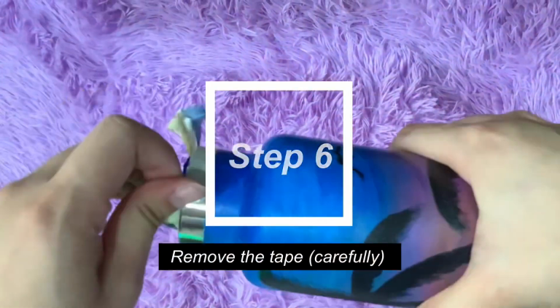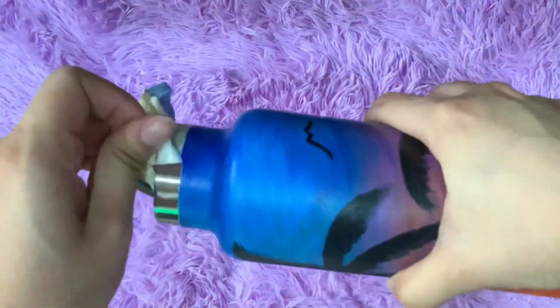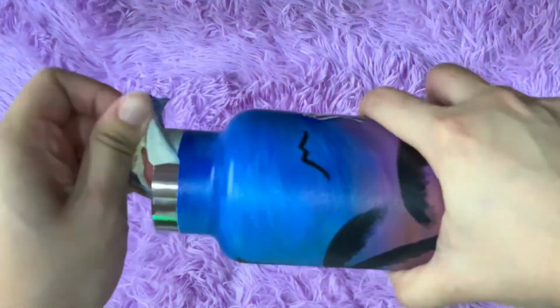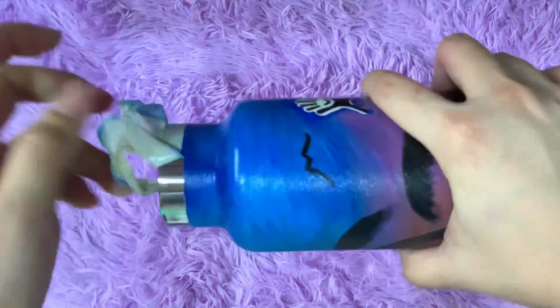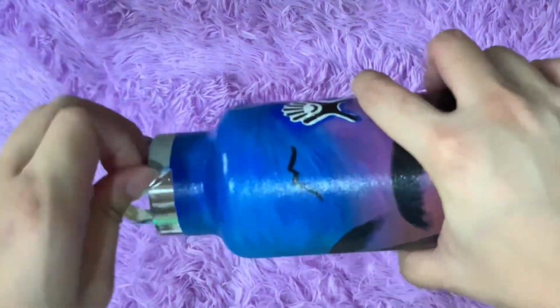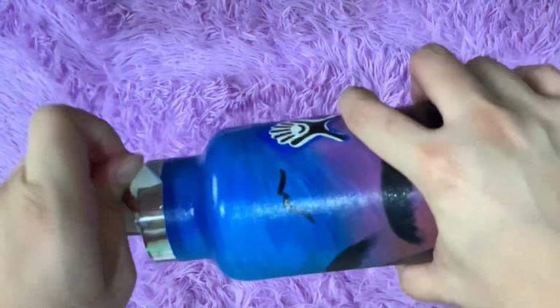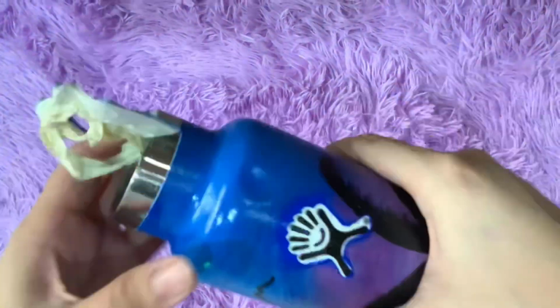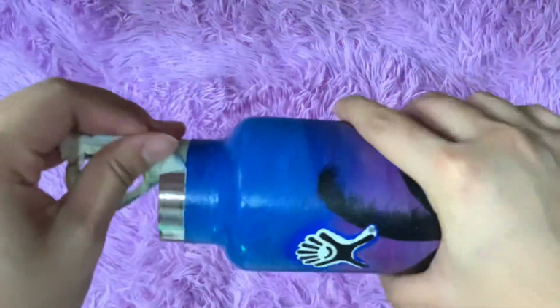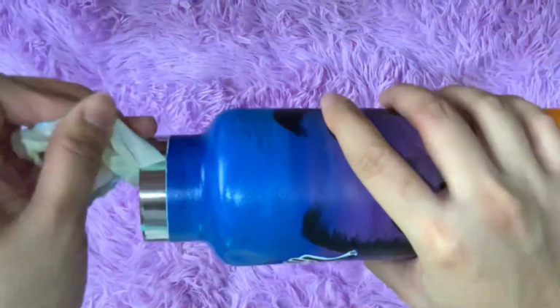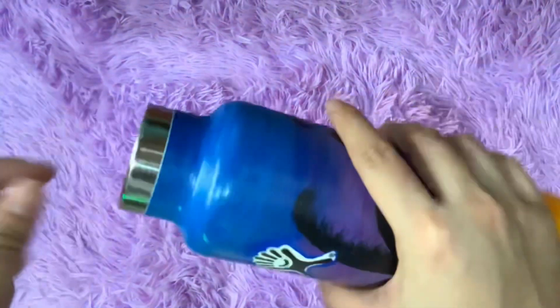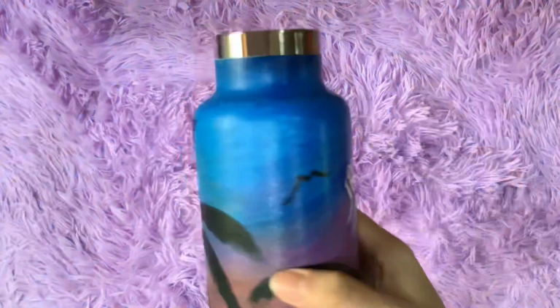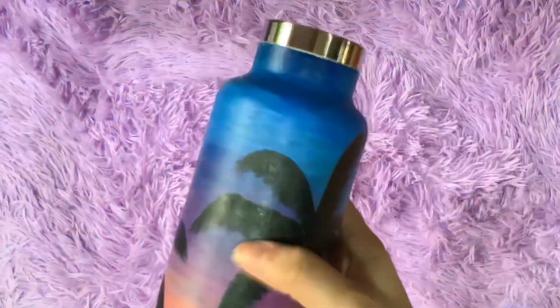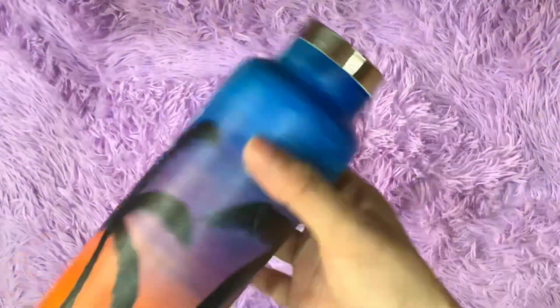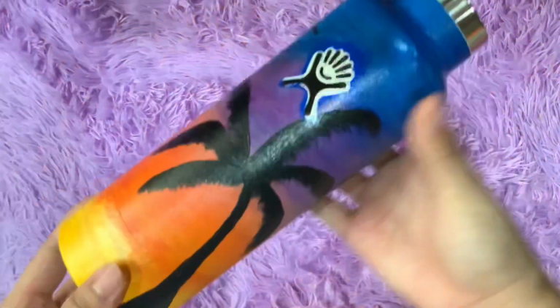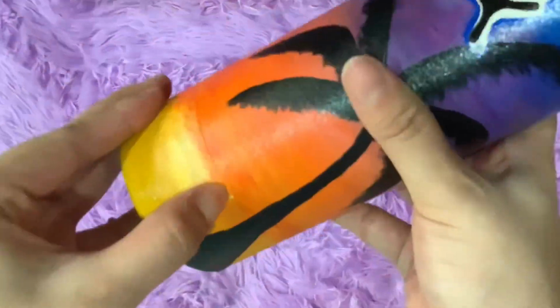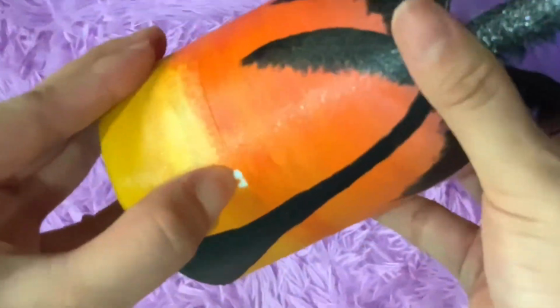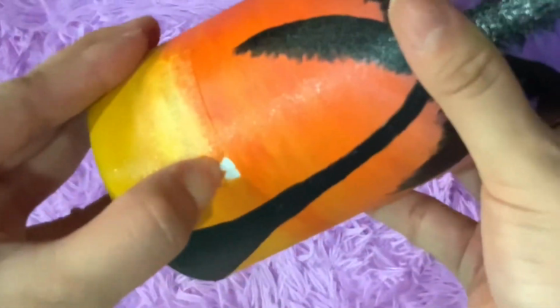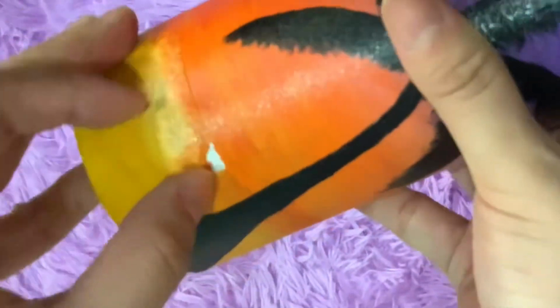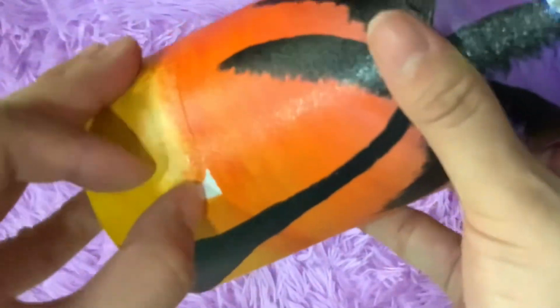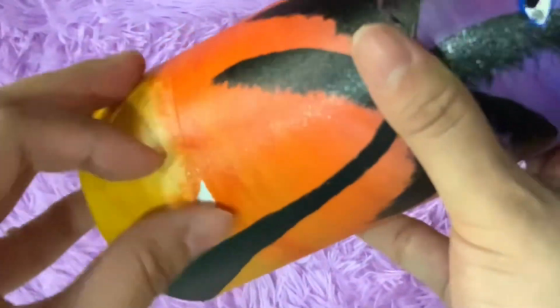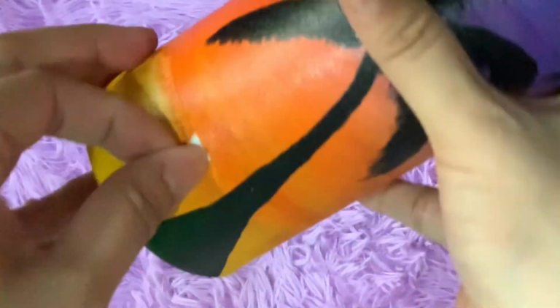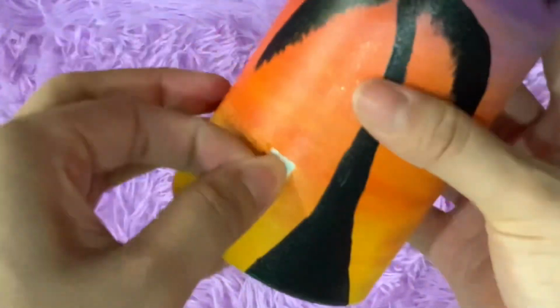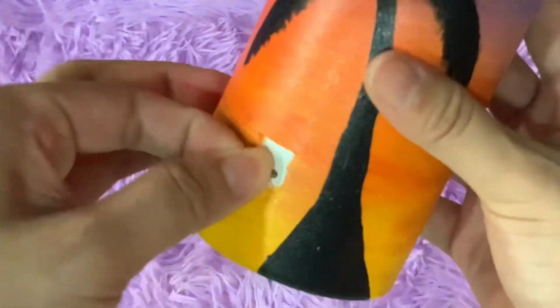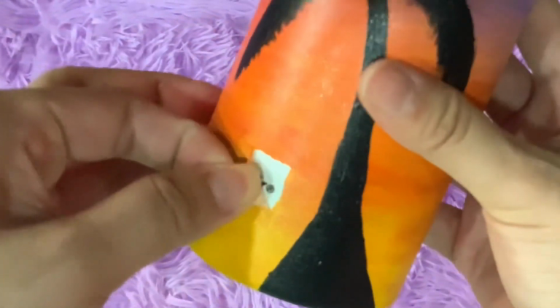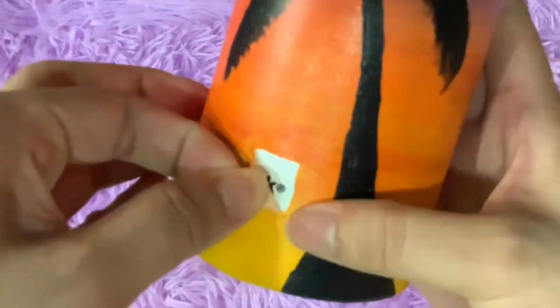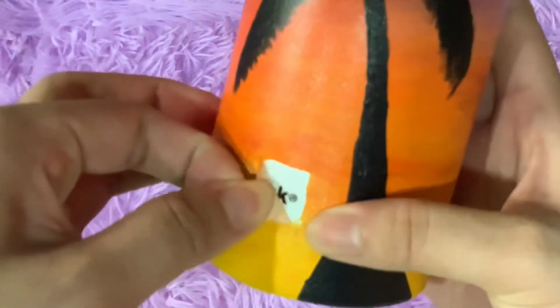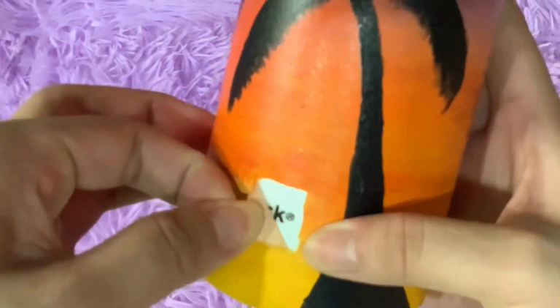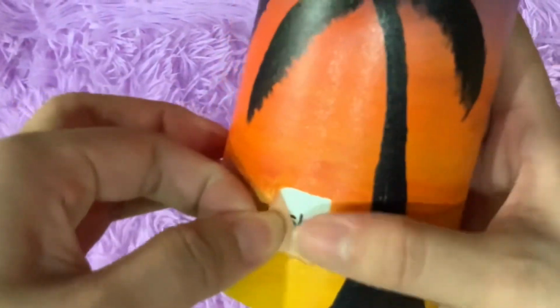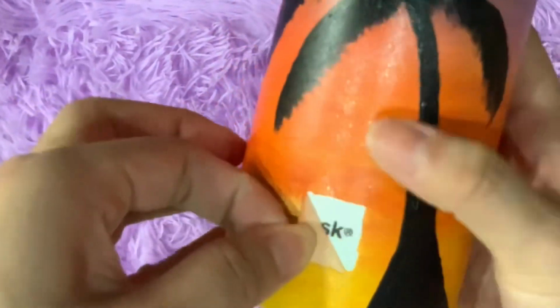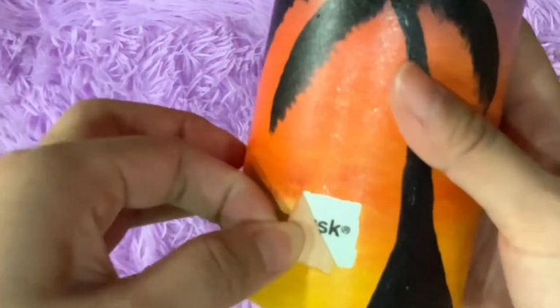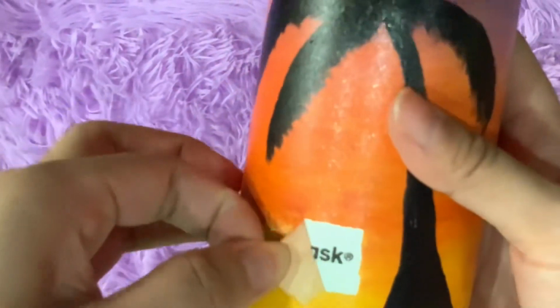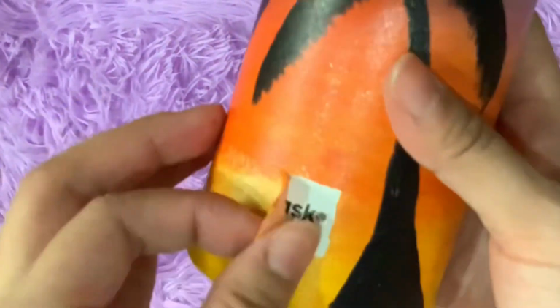Gently remove the masking tape. Sometimes the paint can stick to it and you might end up having a bald spot on your bottle.